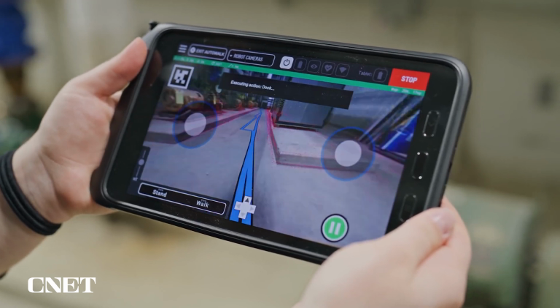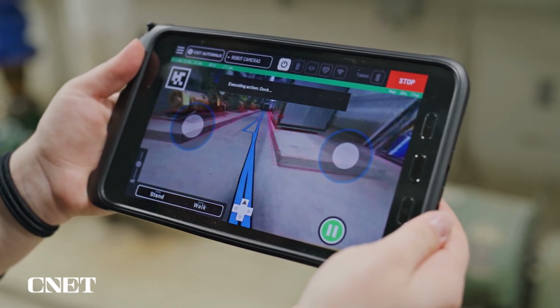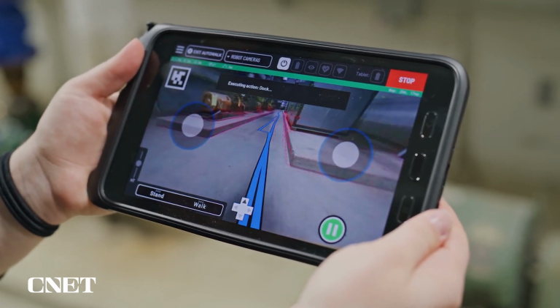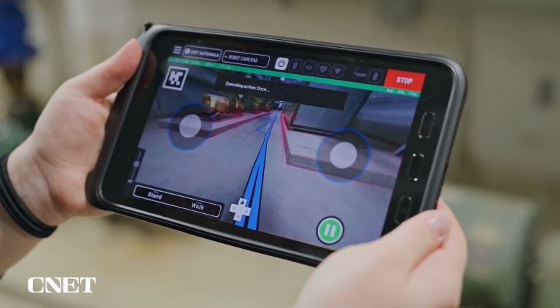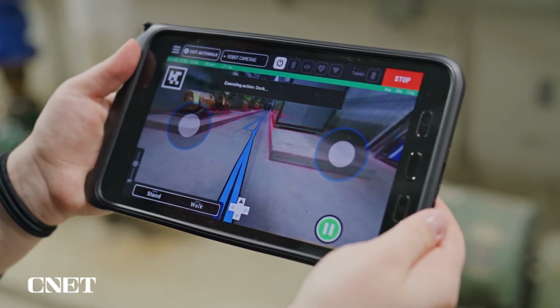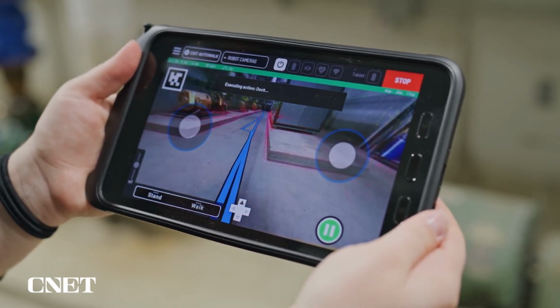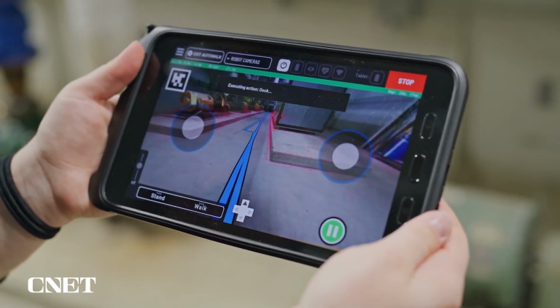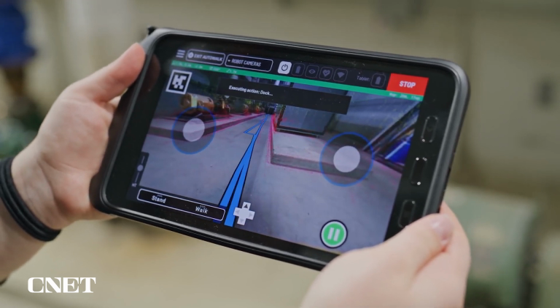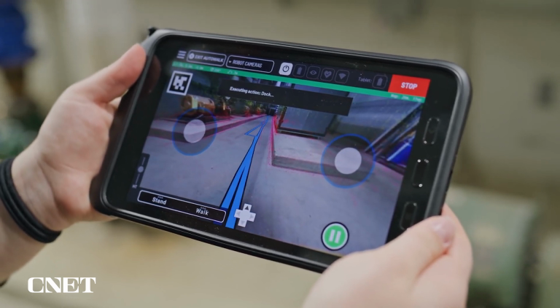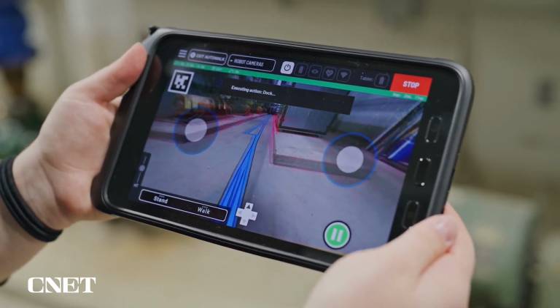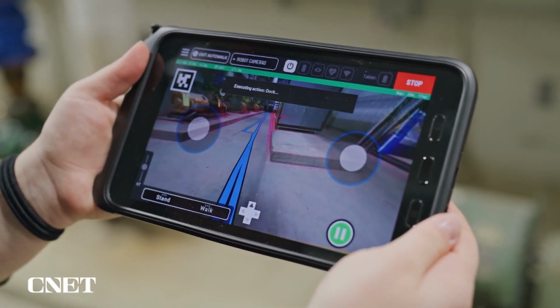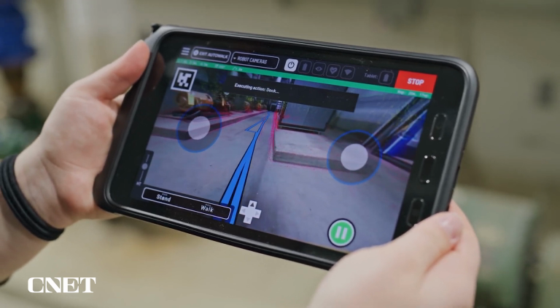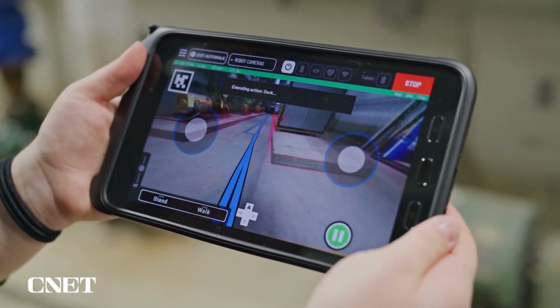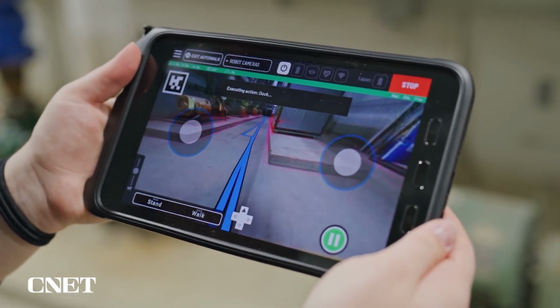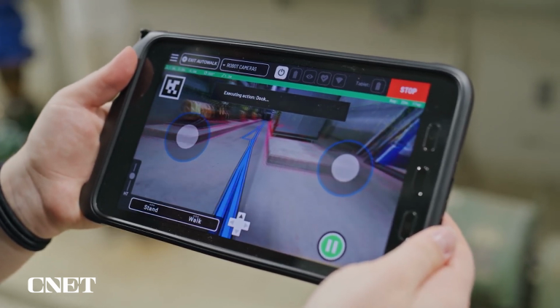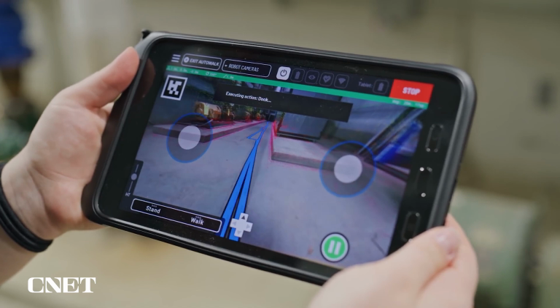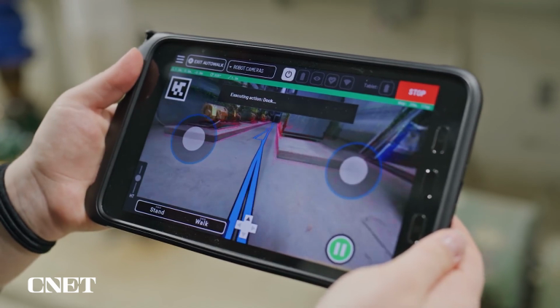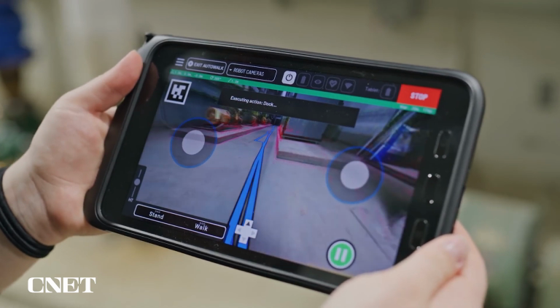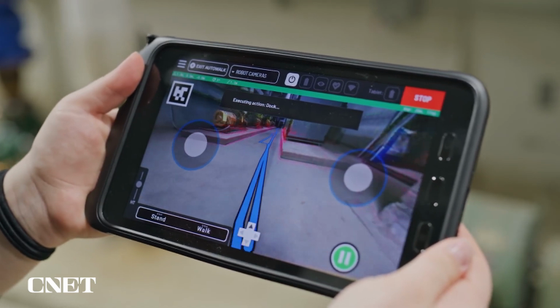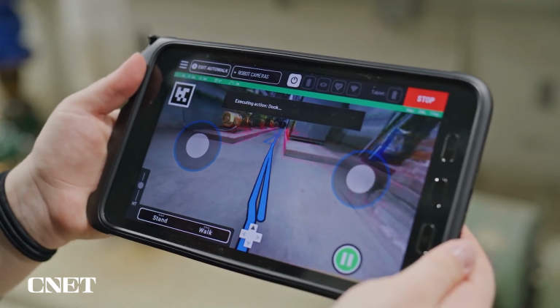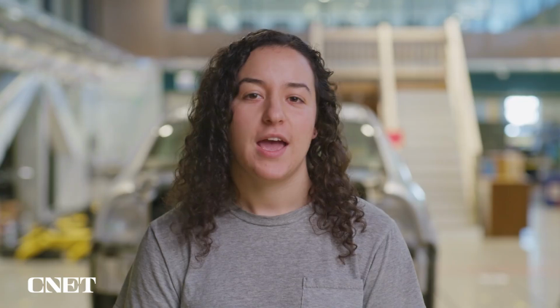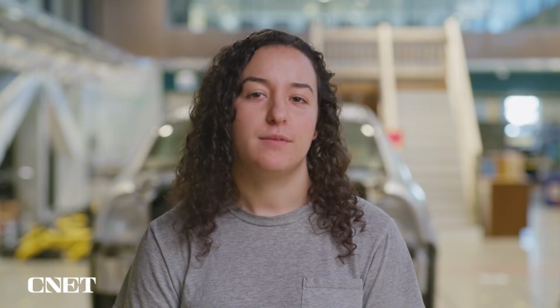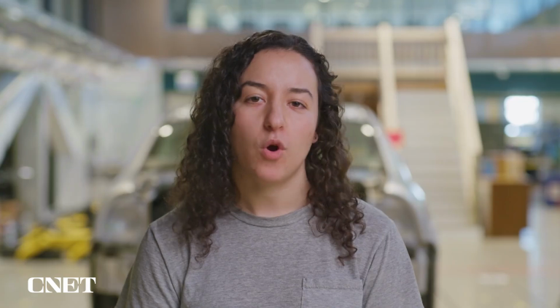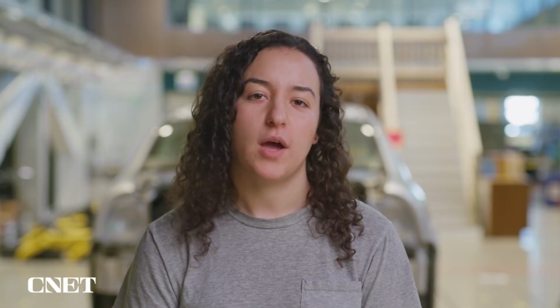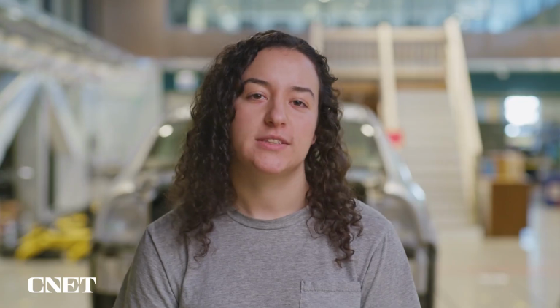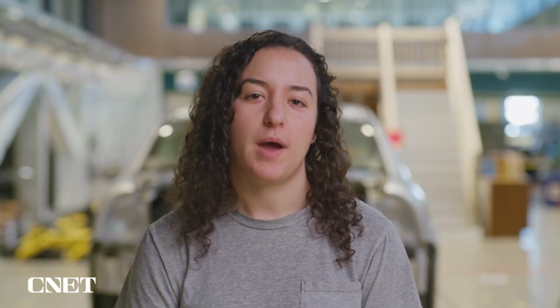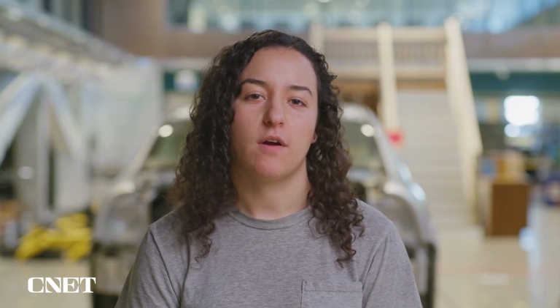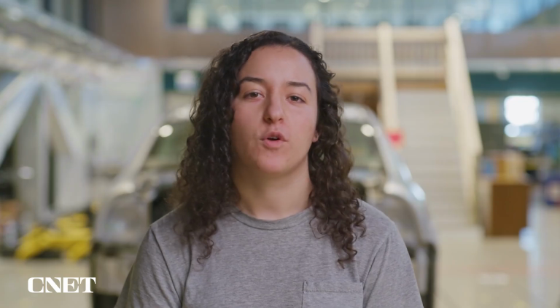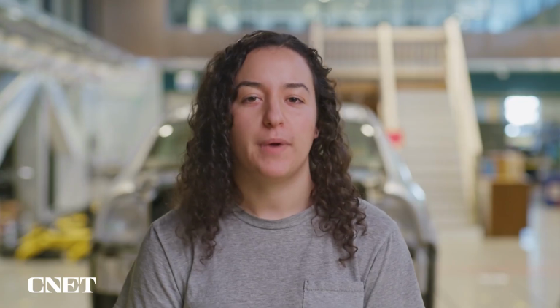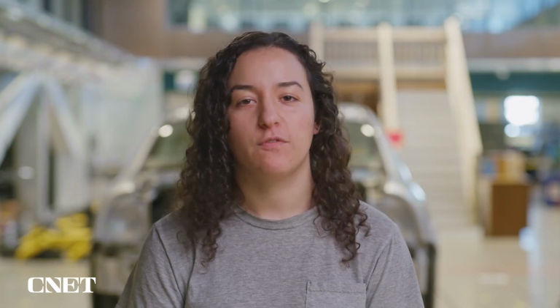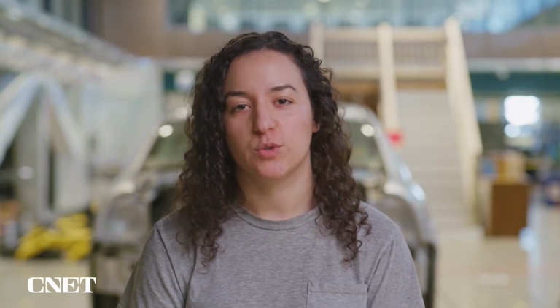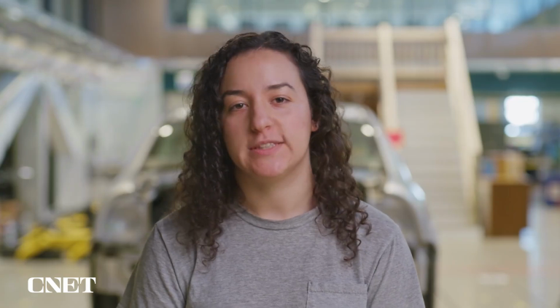Moreover, the tablet has a bigger screen for better teleoperating and data review and more processing power for better visualization.